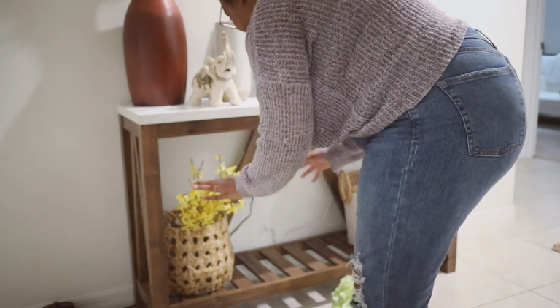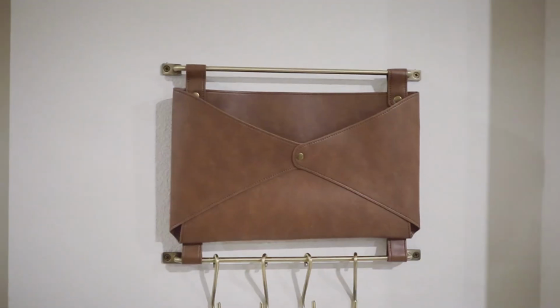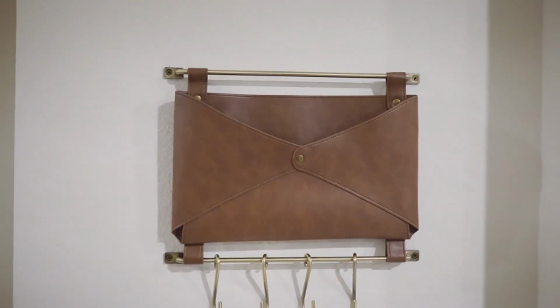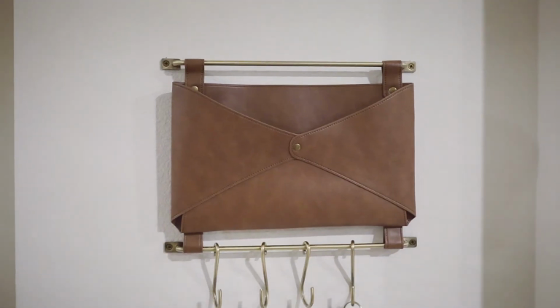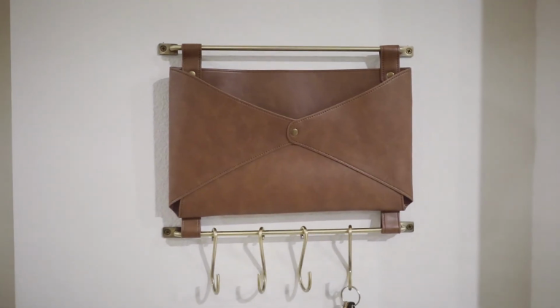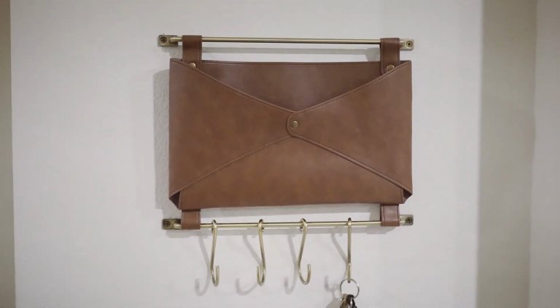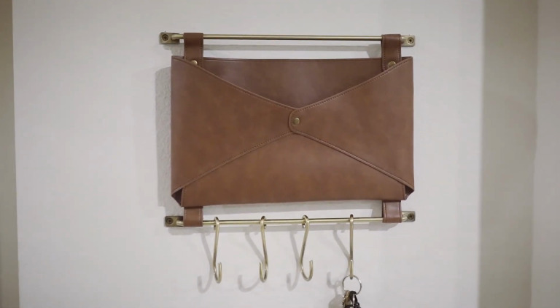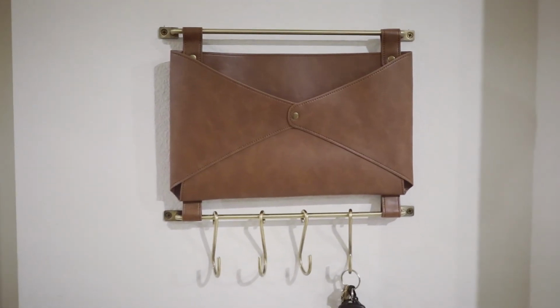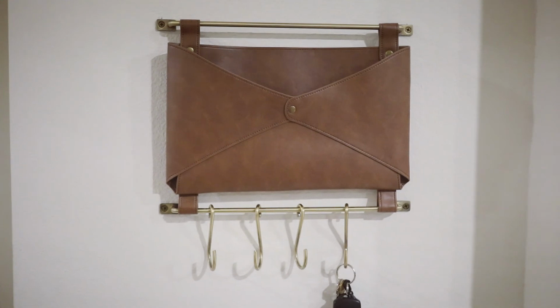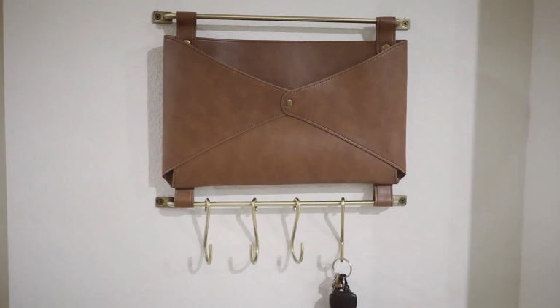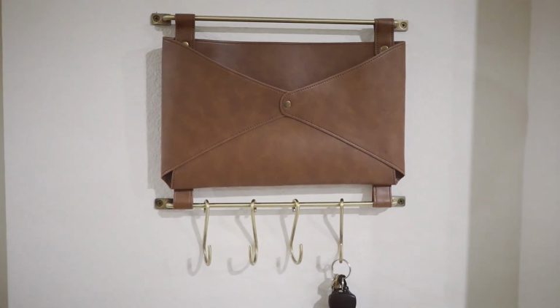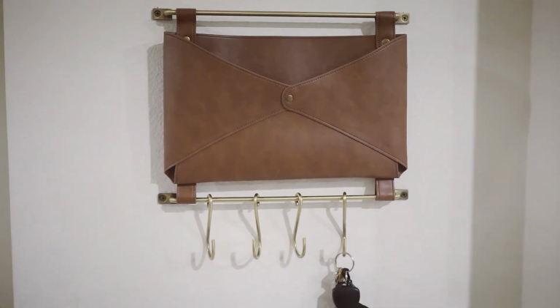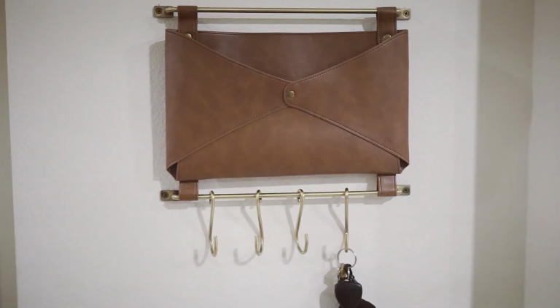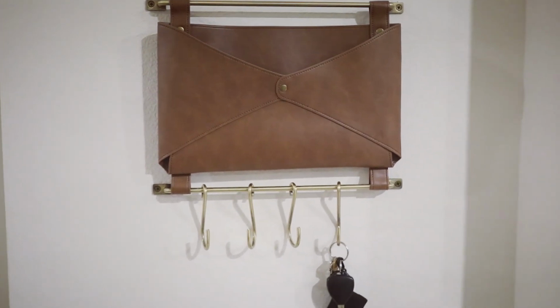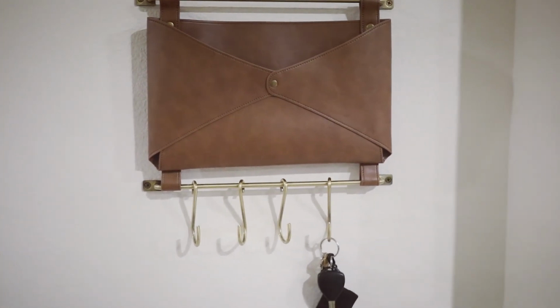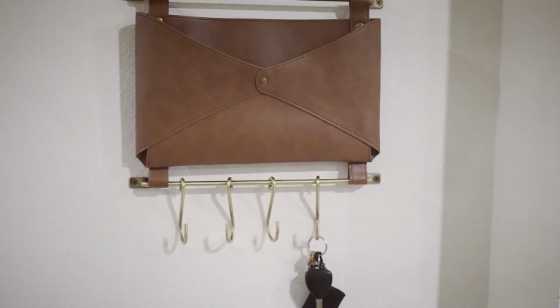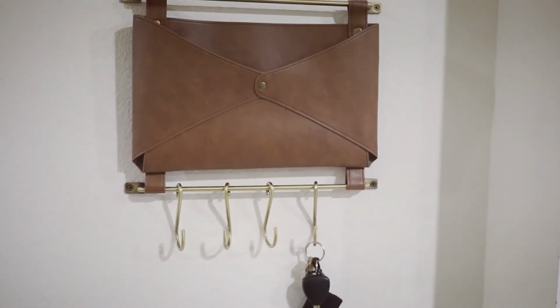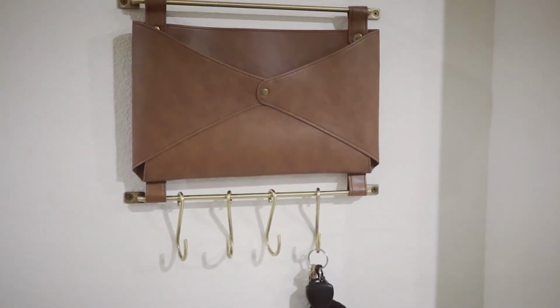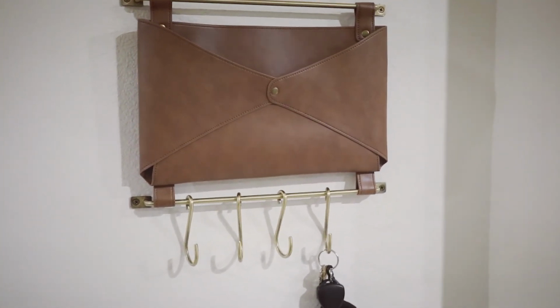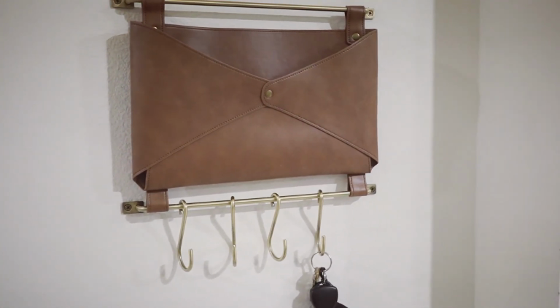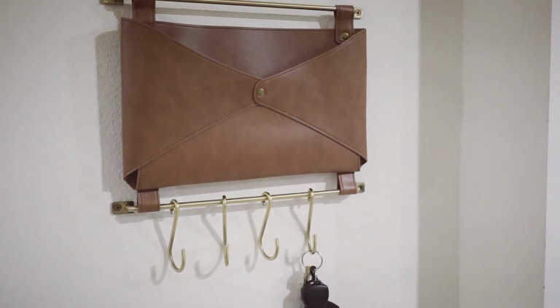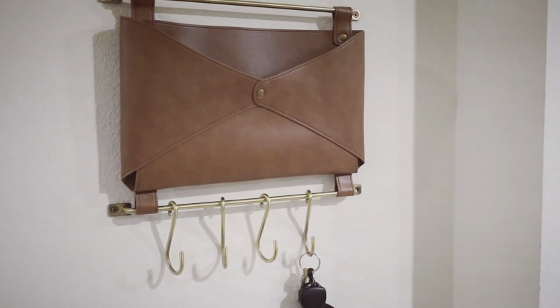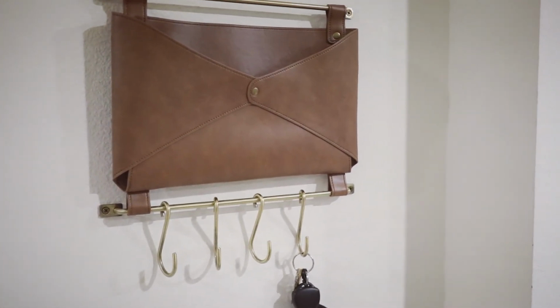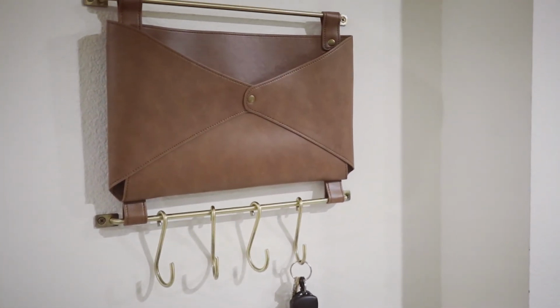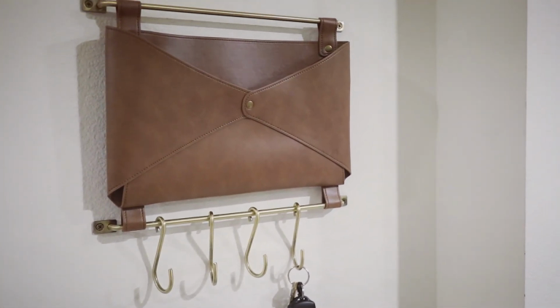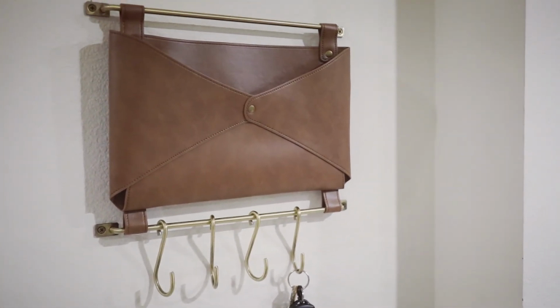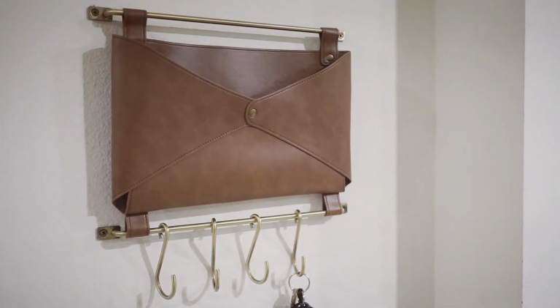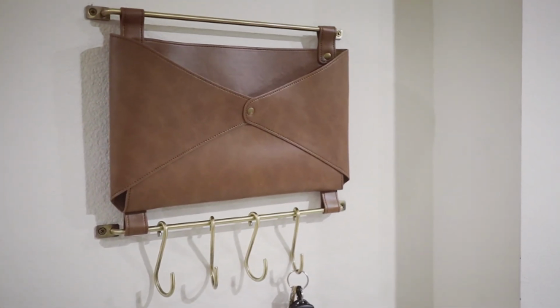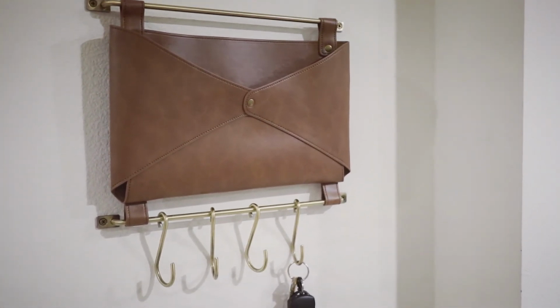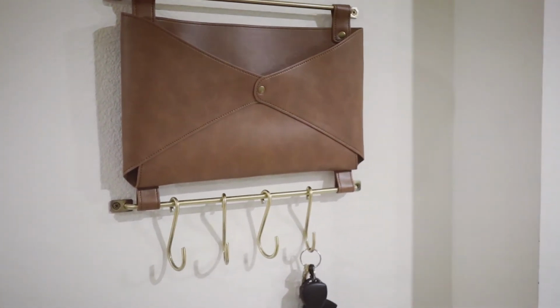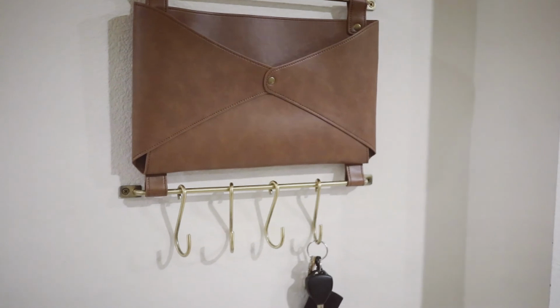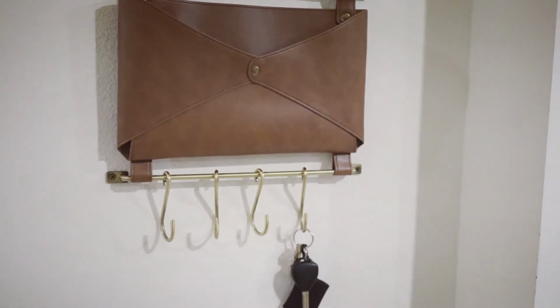This is just a random clip of our new mail slot, and I'm so happy that my husband put it up — it looks so much nicer than the other one we had.